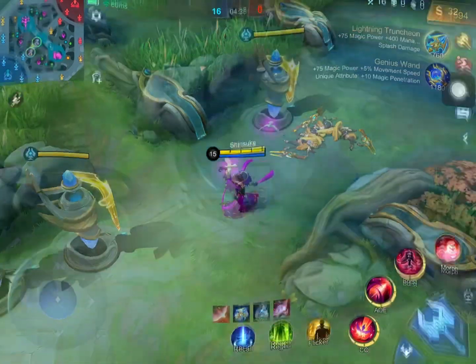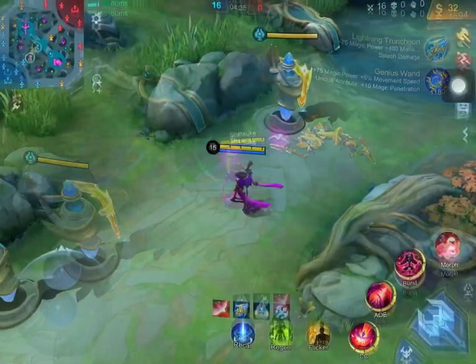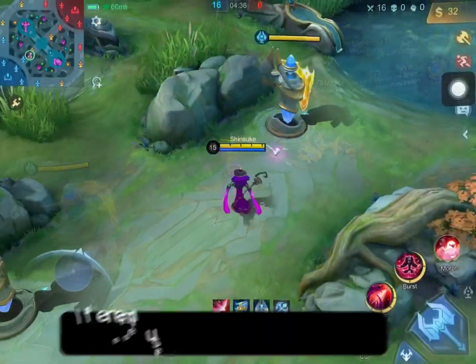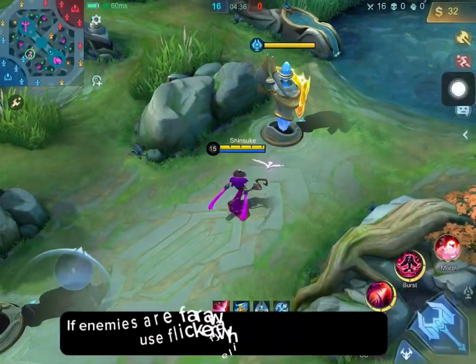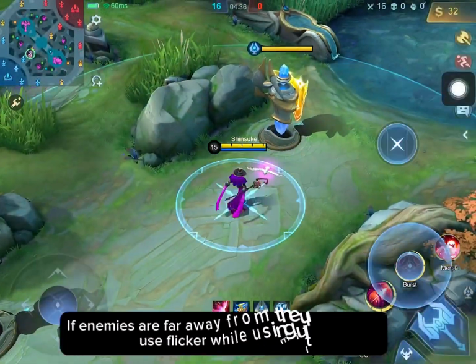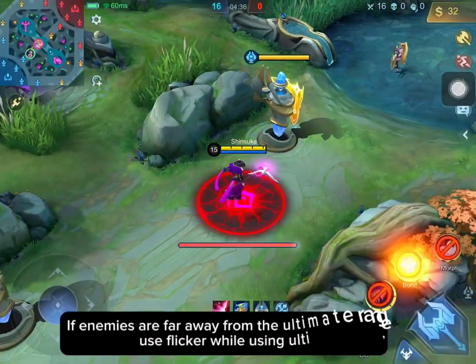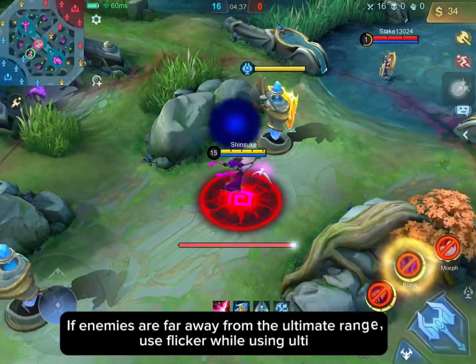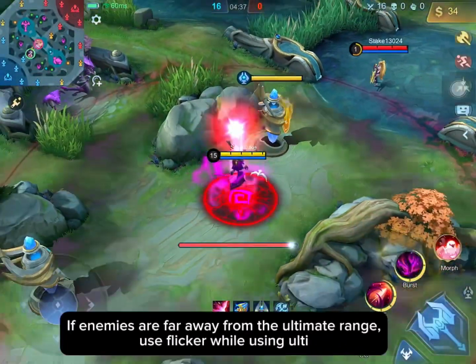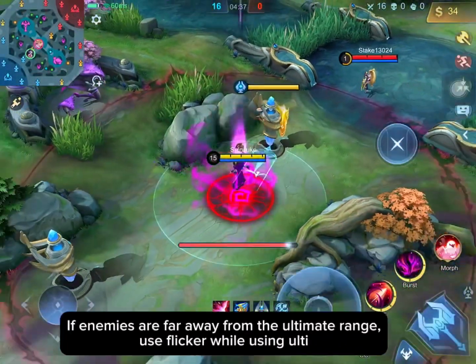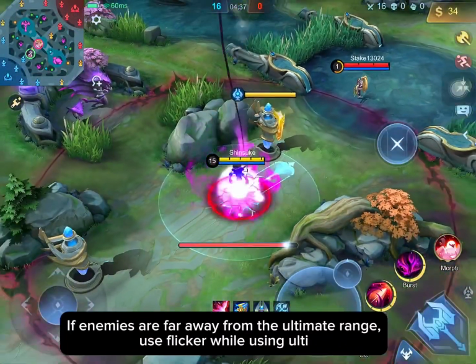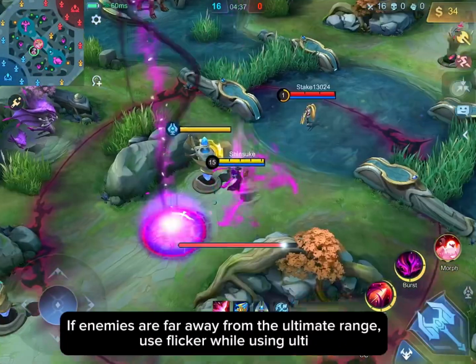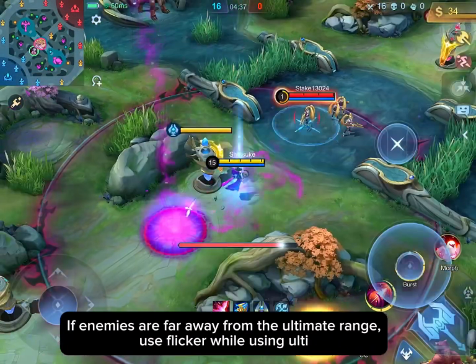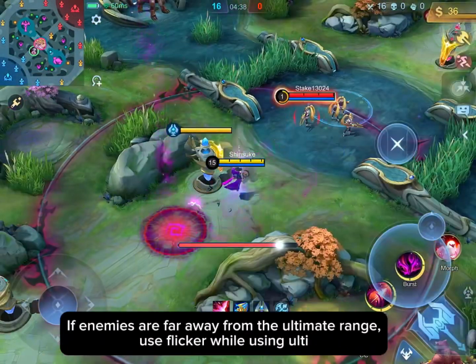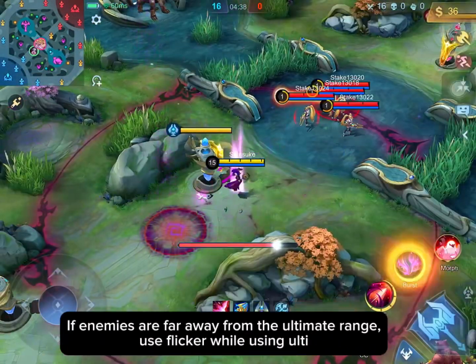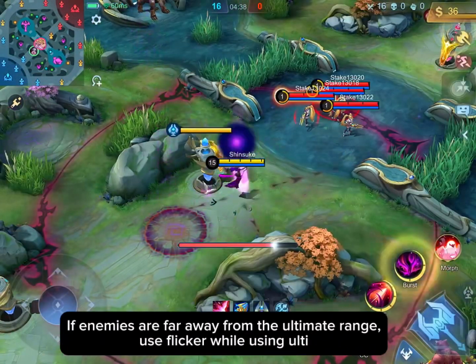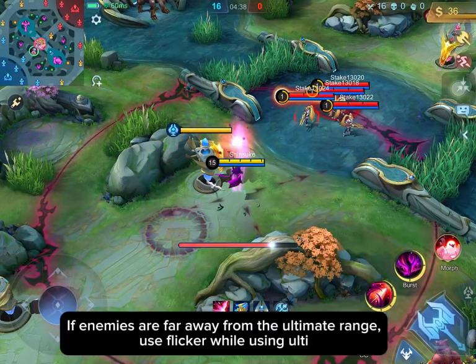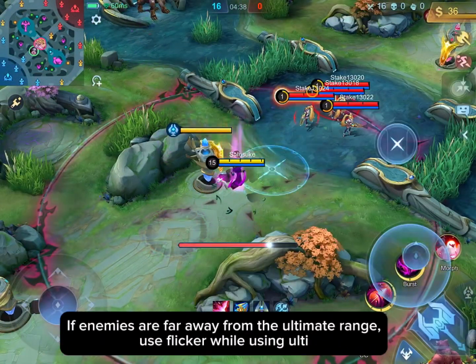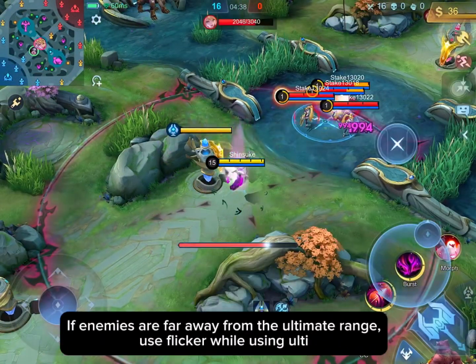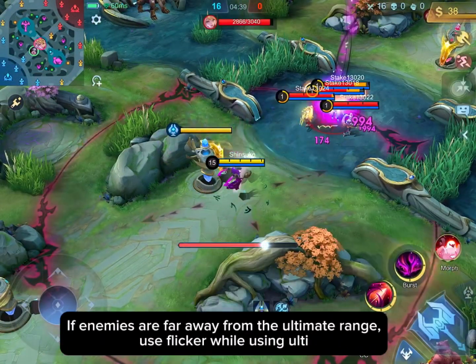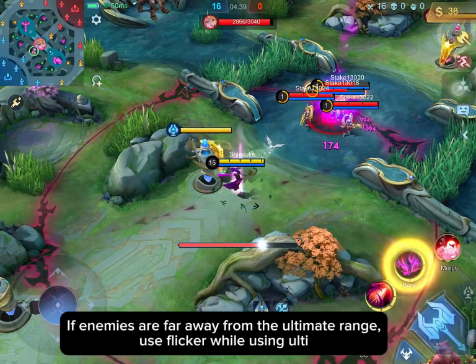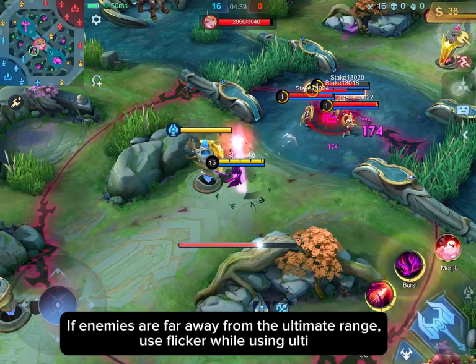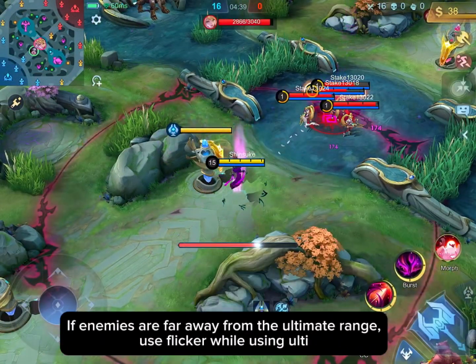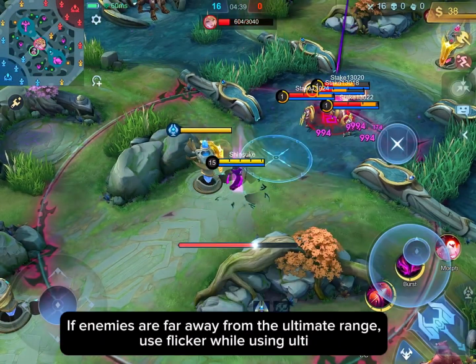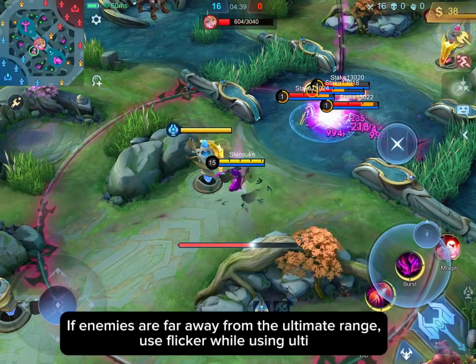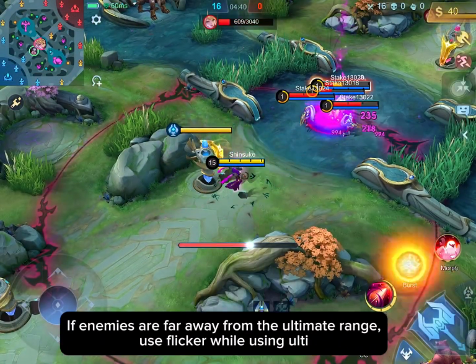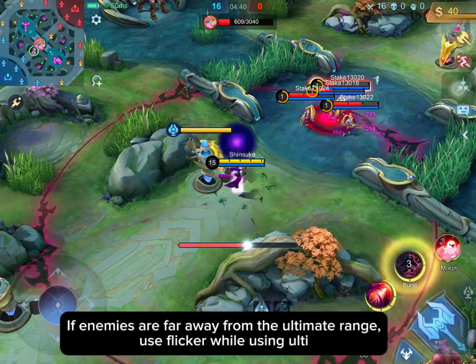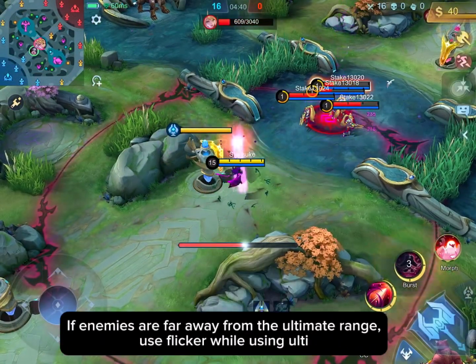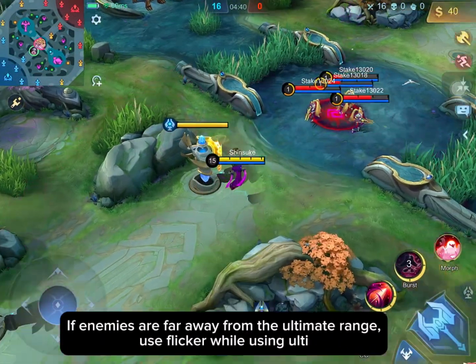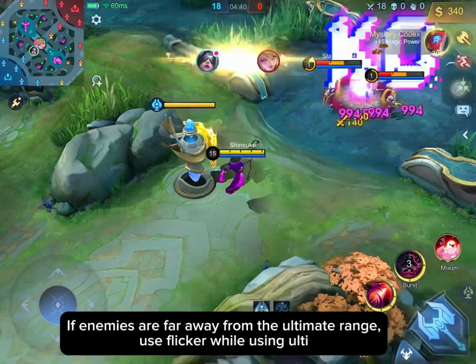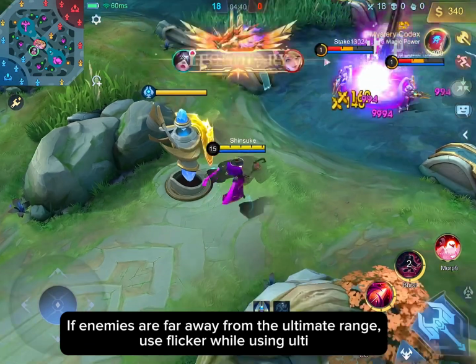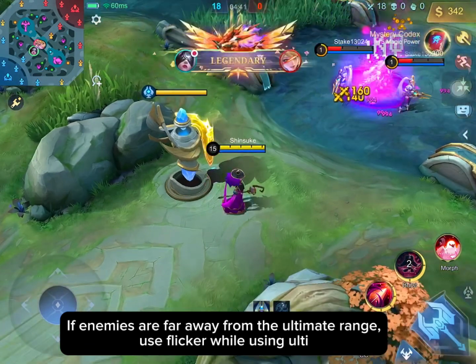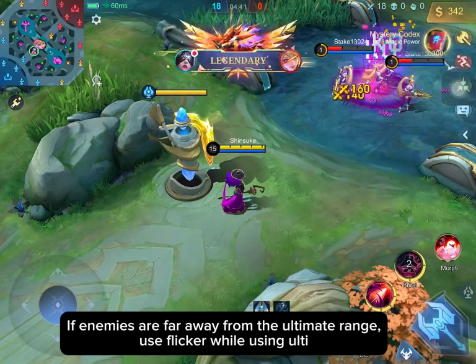If enemies are far away from the ultimate range, use Flicker while using the ultimate.